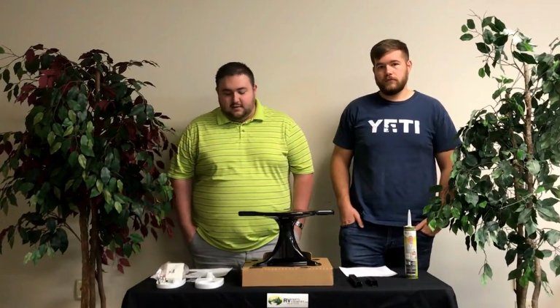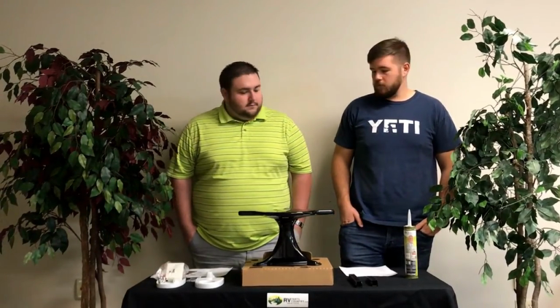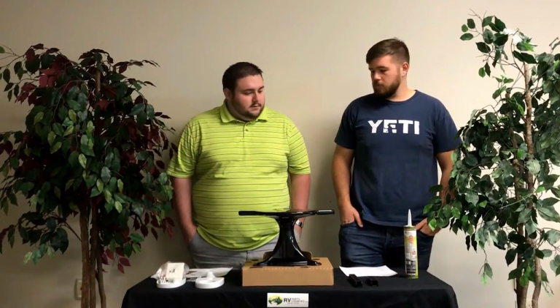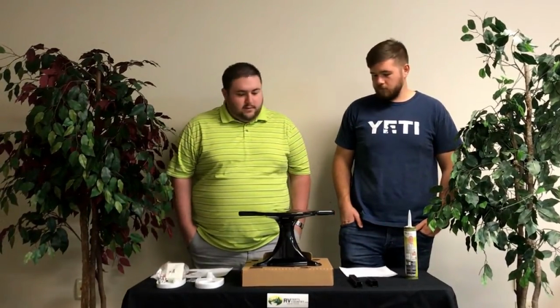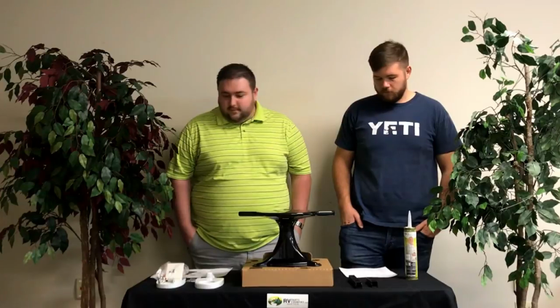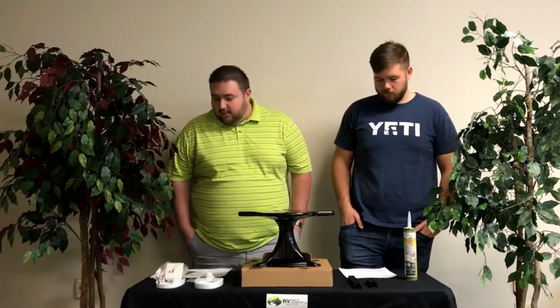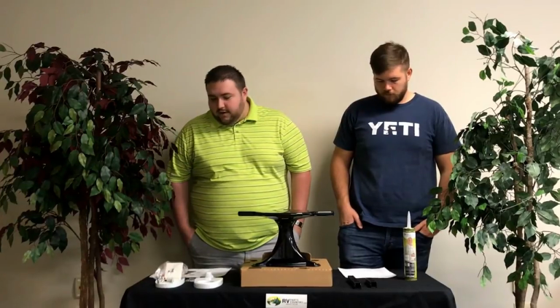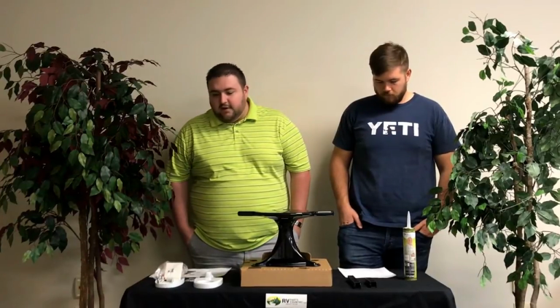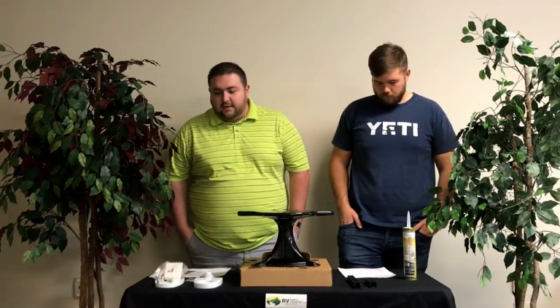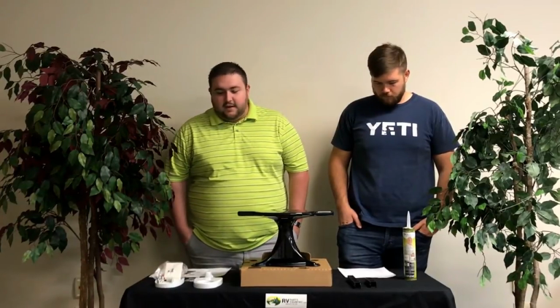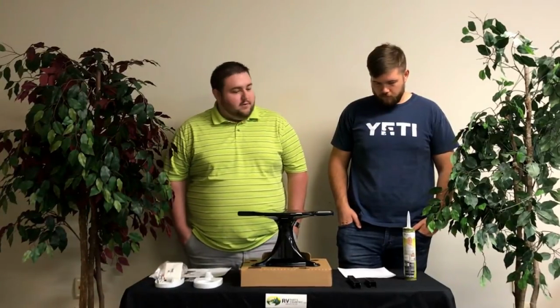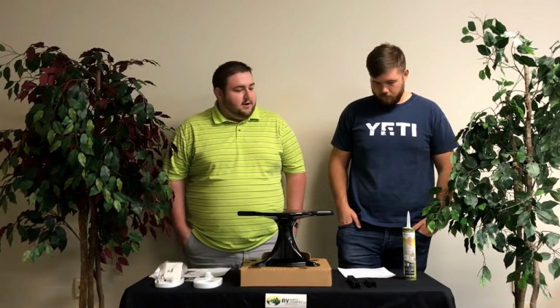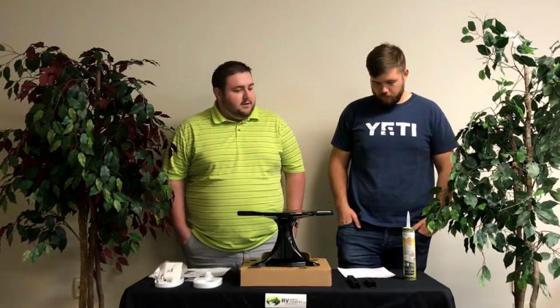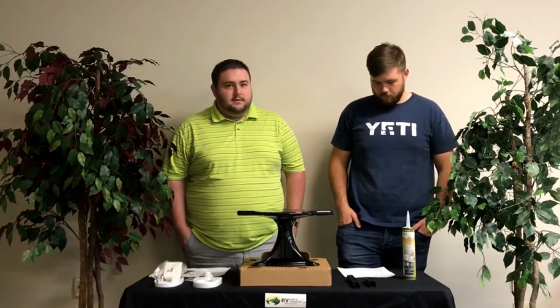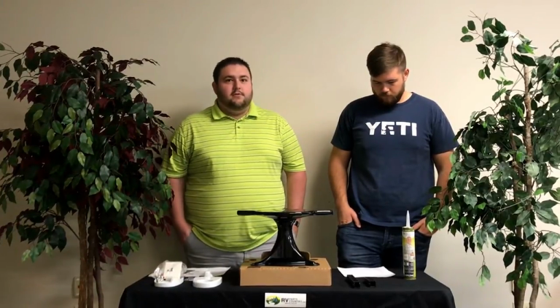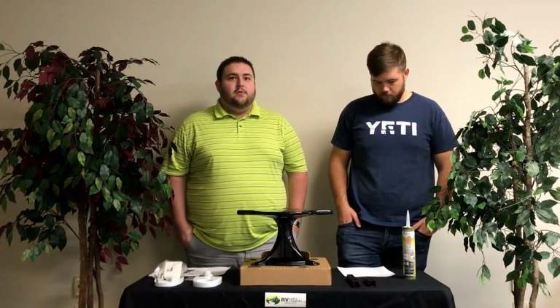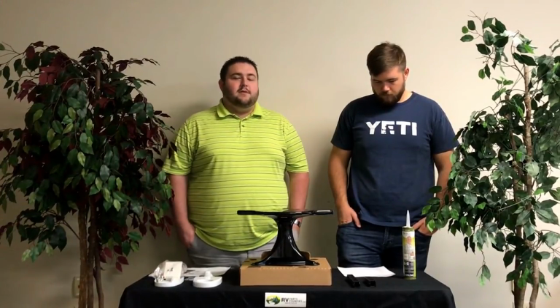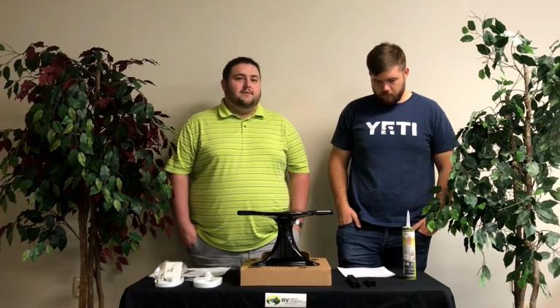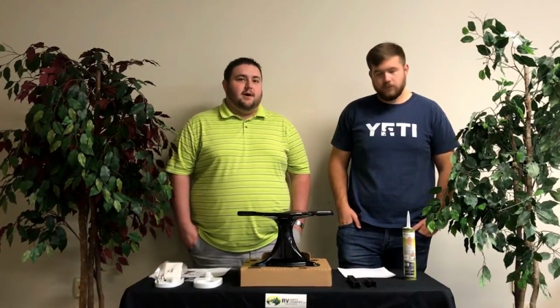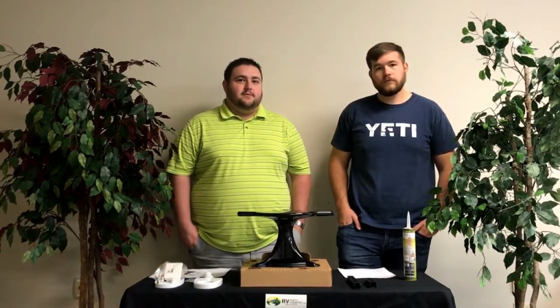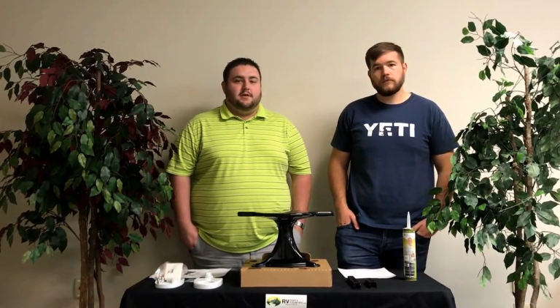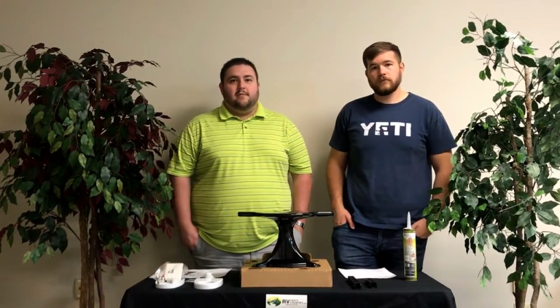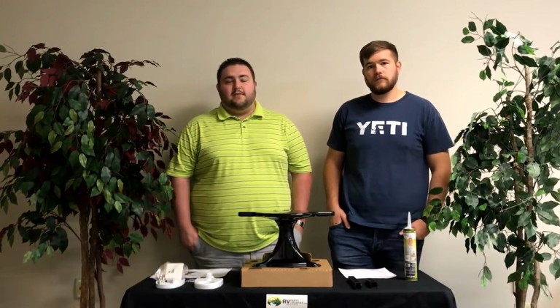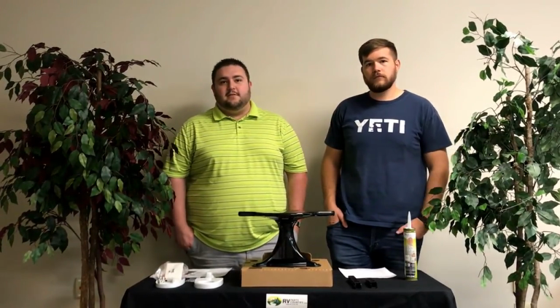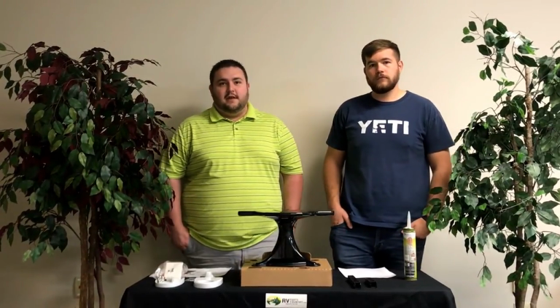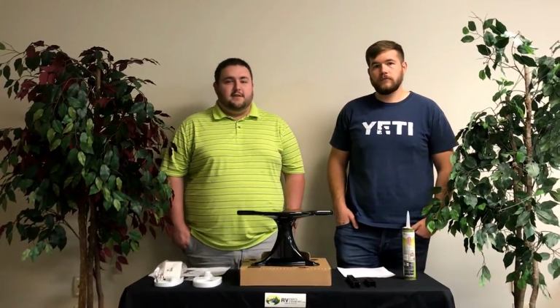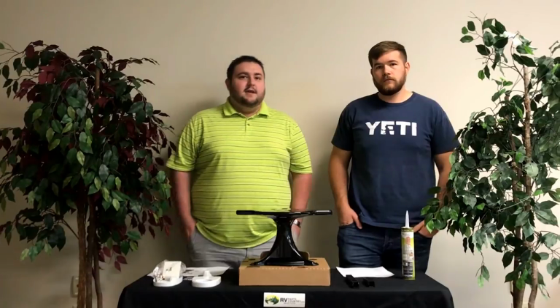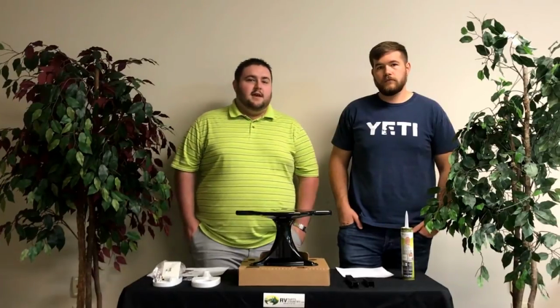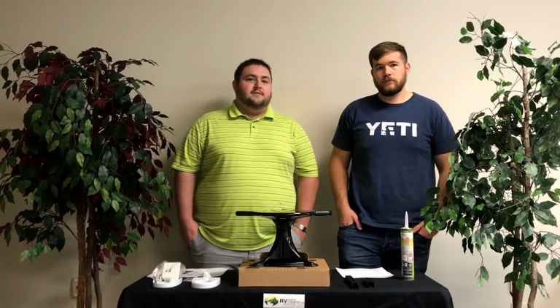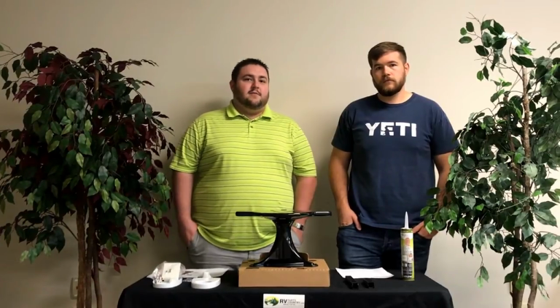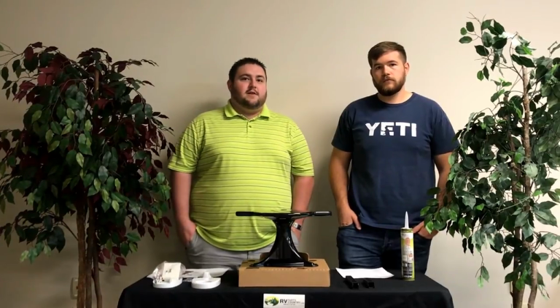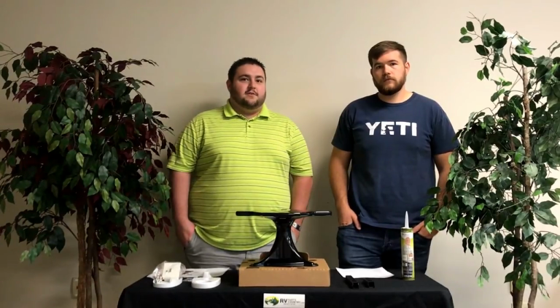So a little bit about what we're going to talk about today — we're going to go through what comes in the box, and we're going to talk about the installation and some of the features.